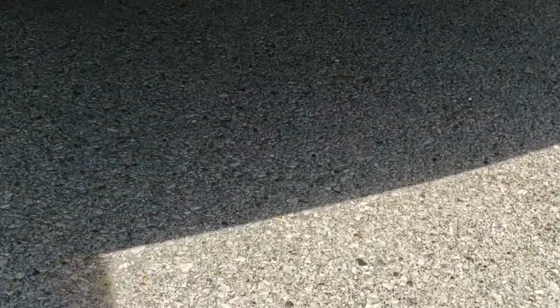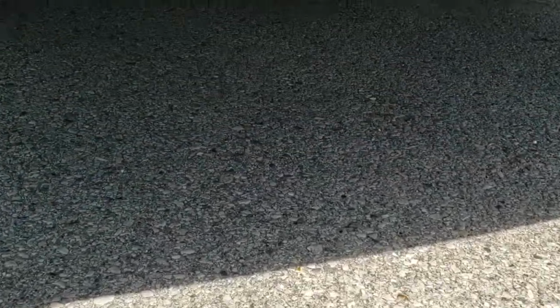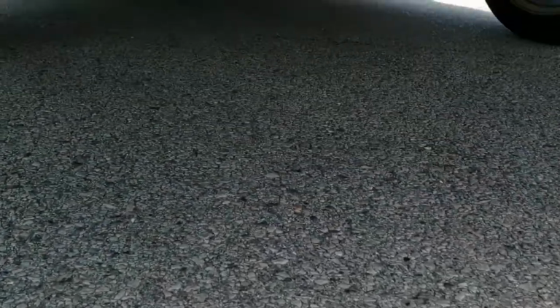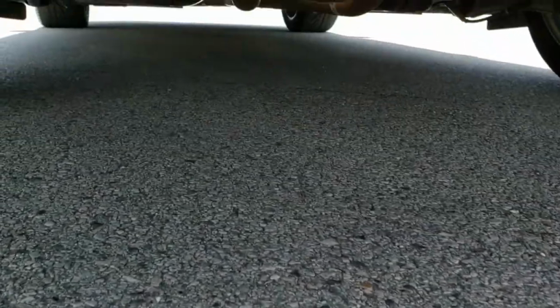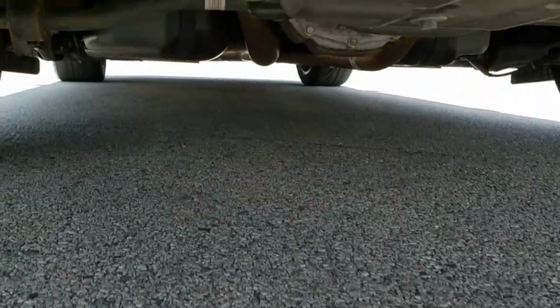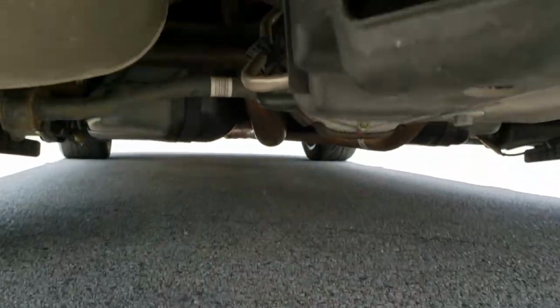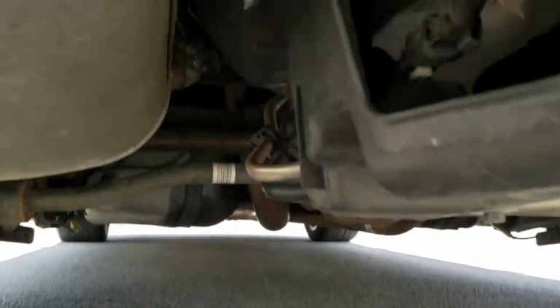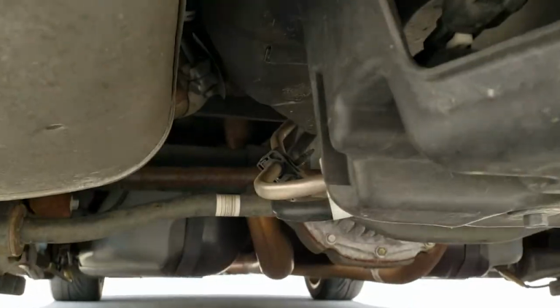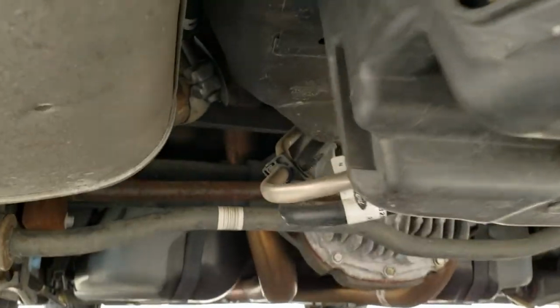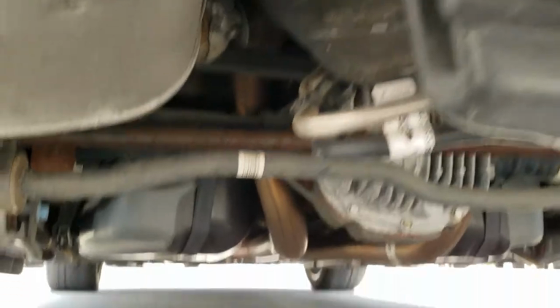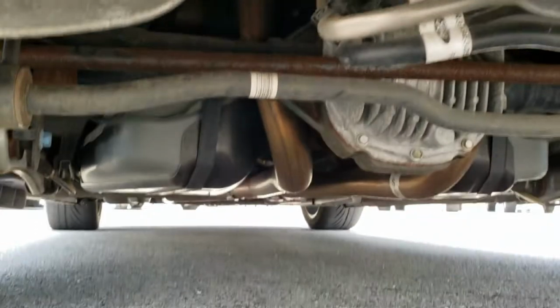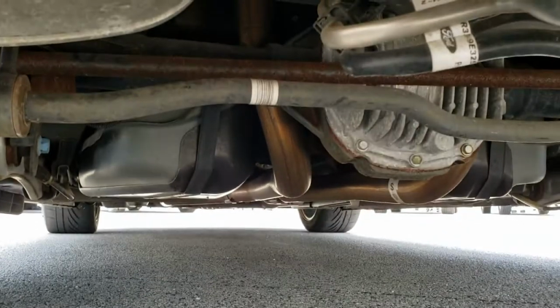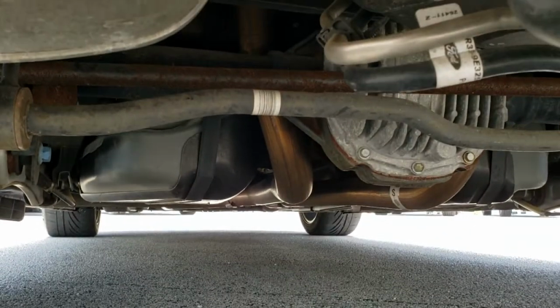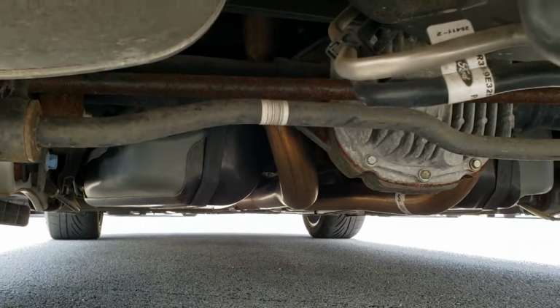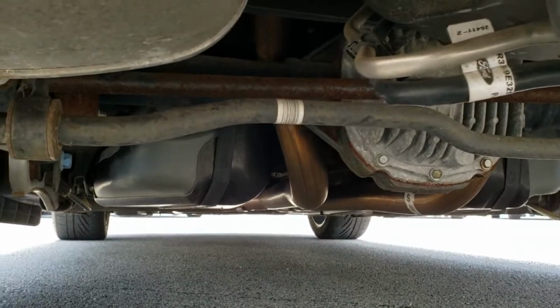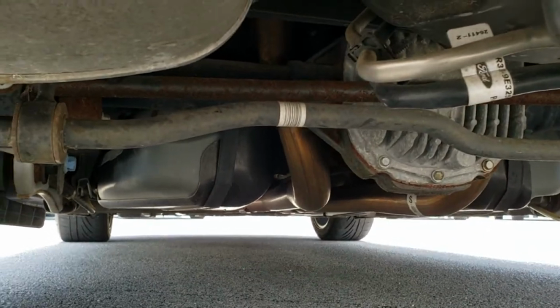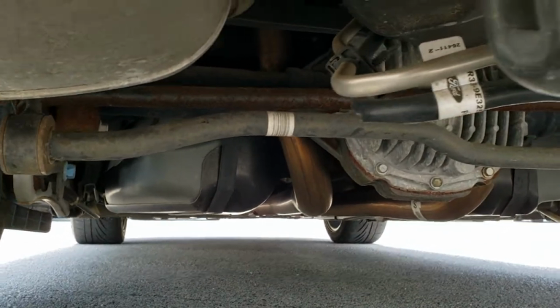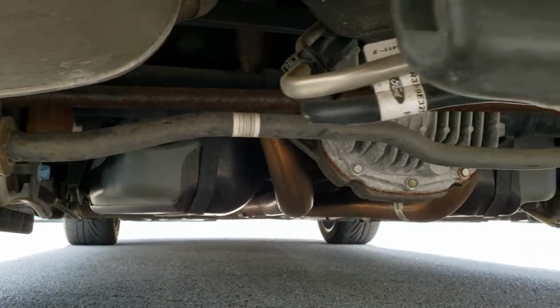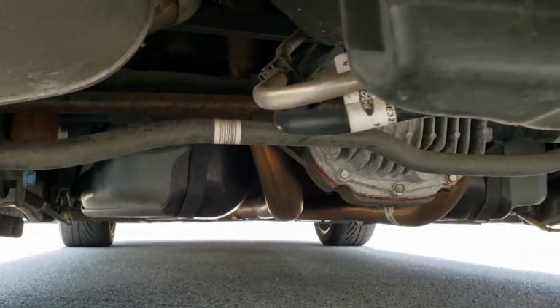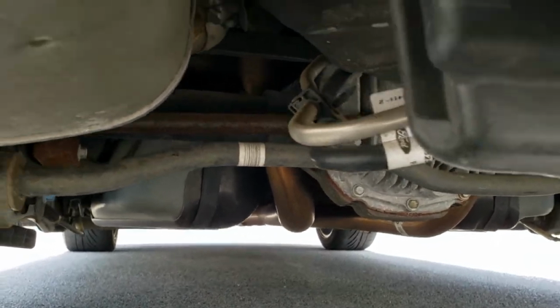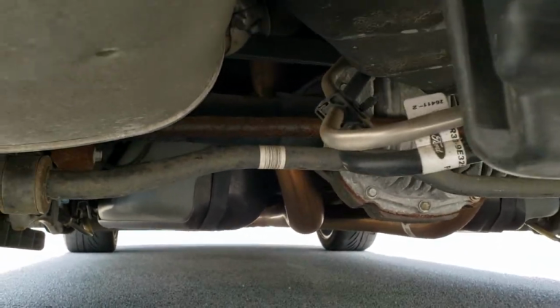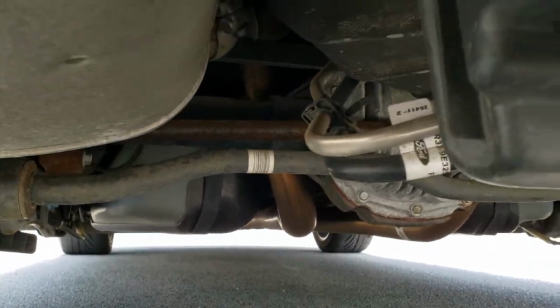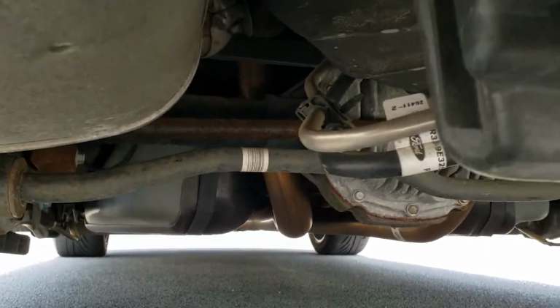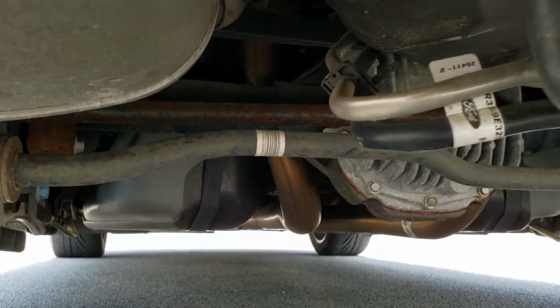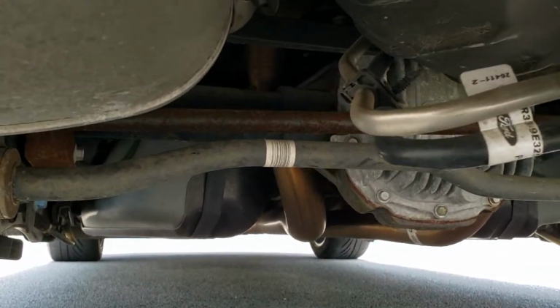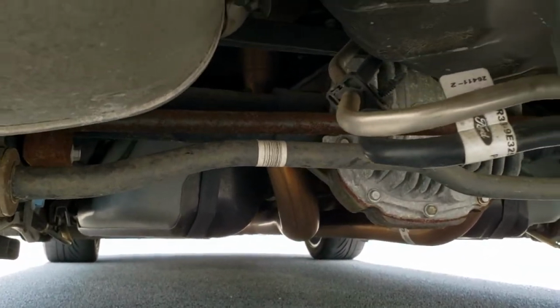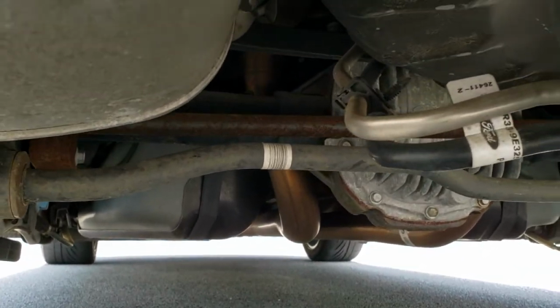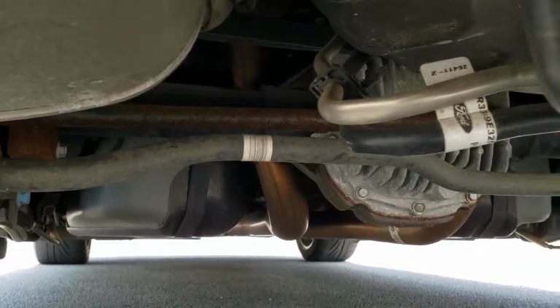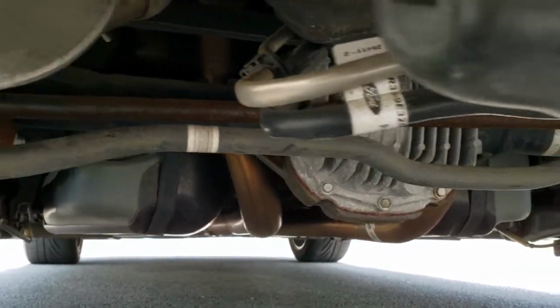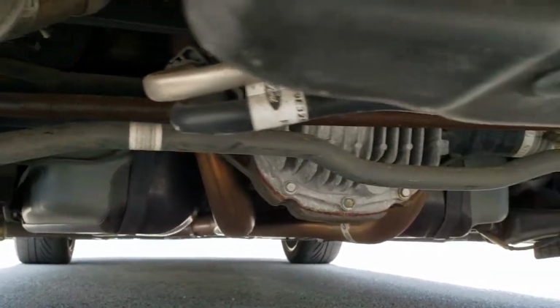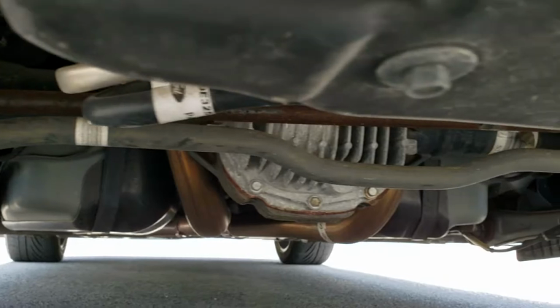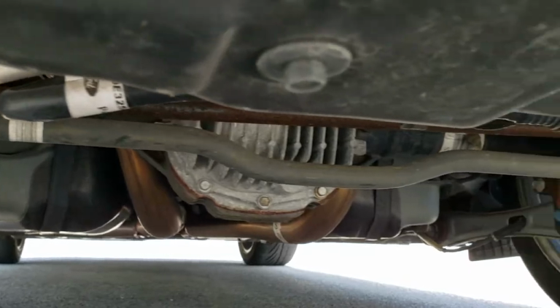We'll go under the car a little bit here so you can see how clean the underbody is — really nice and clean underneath here.